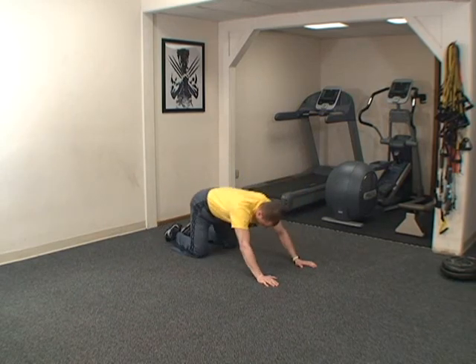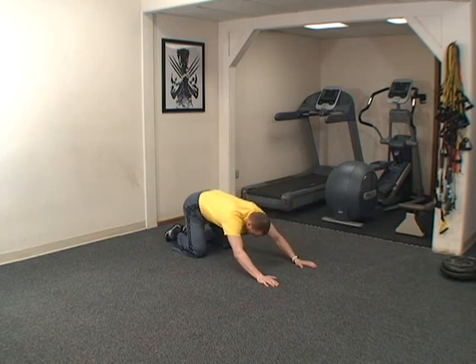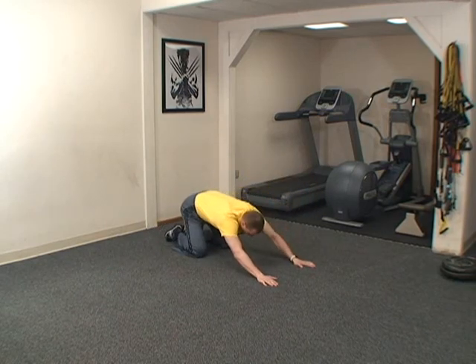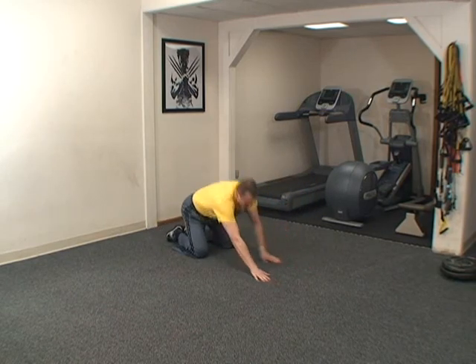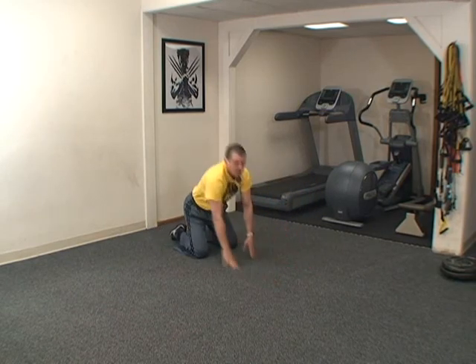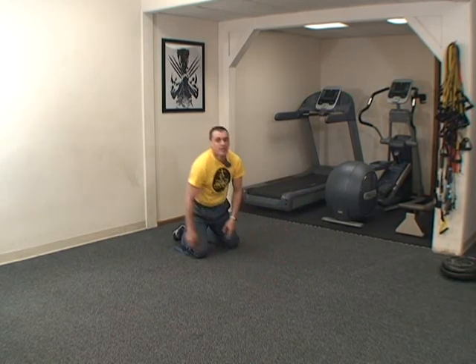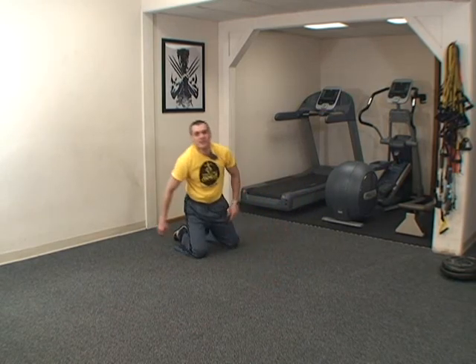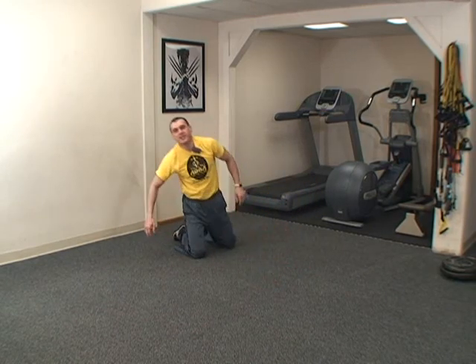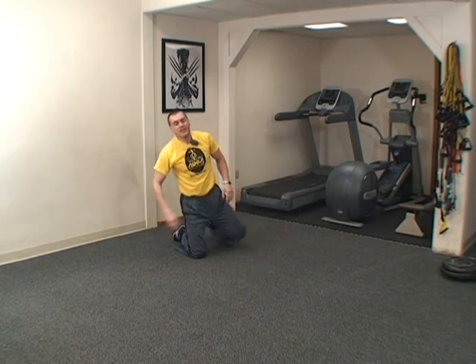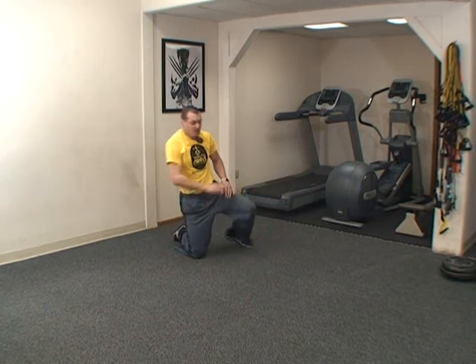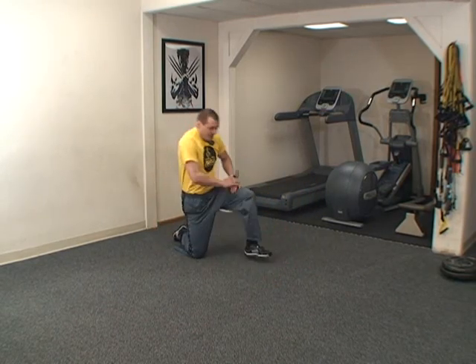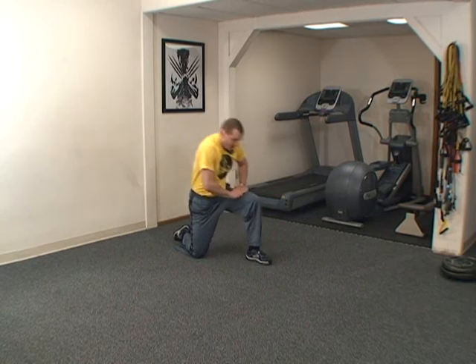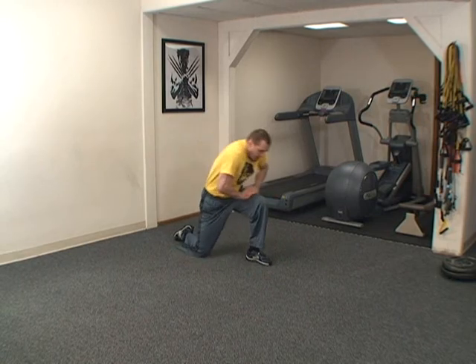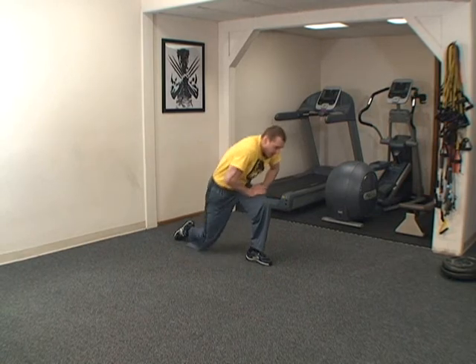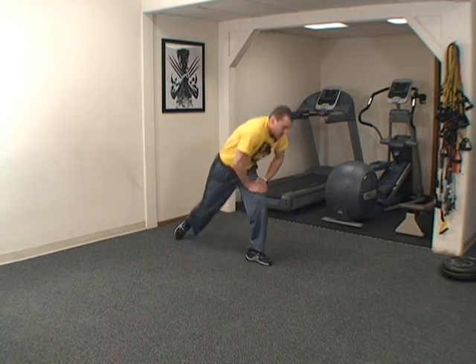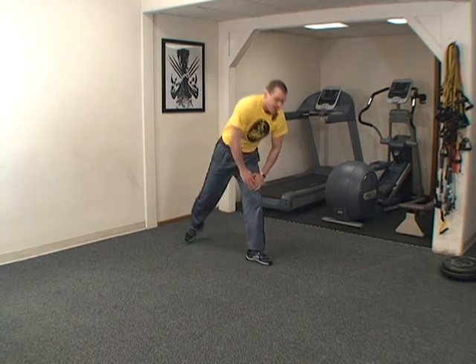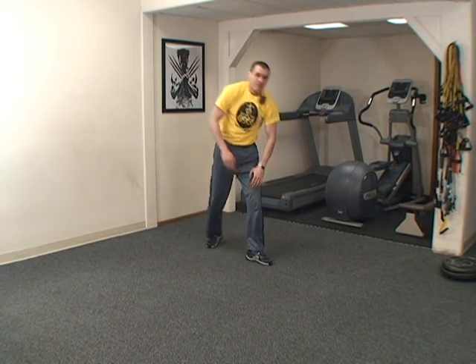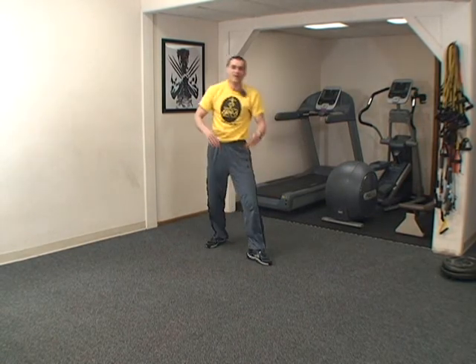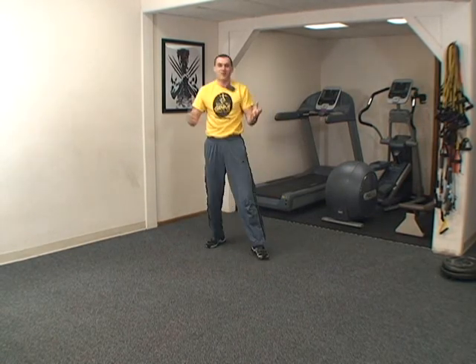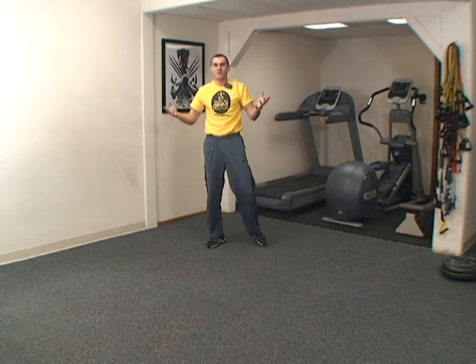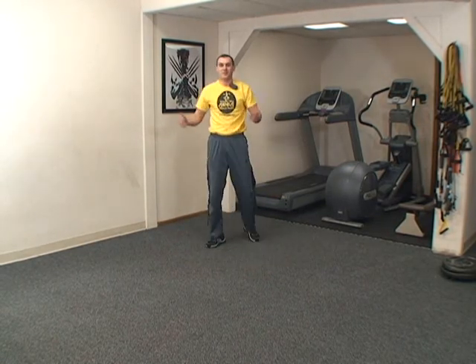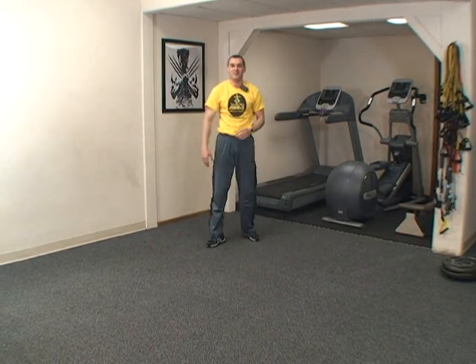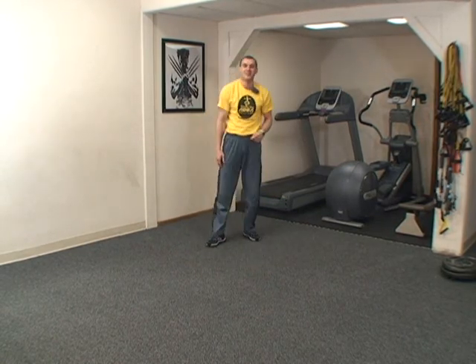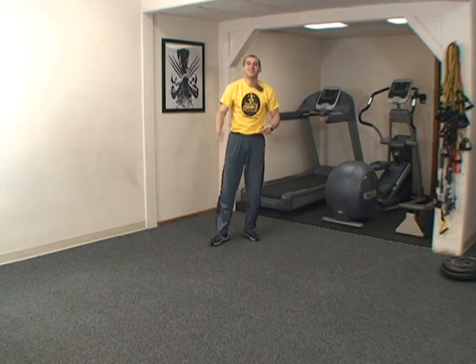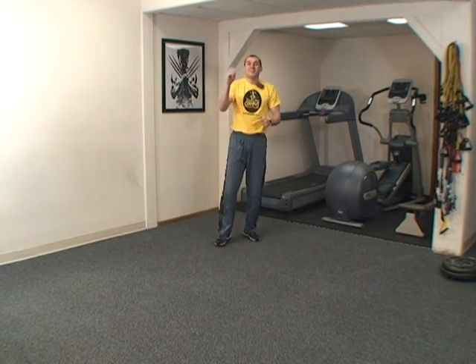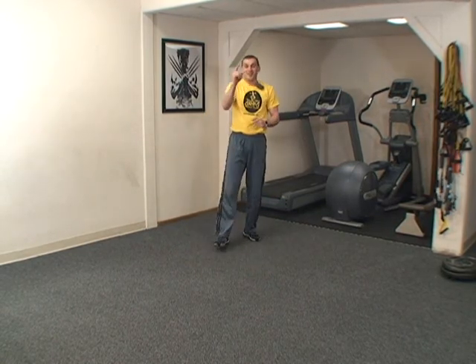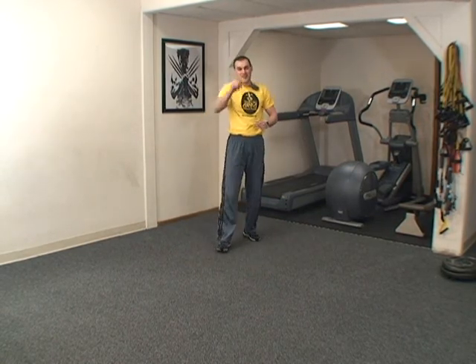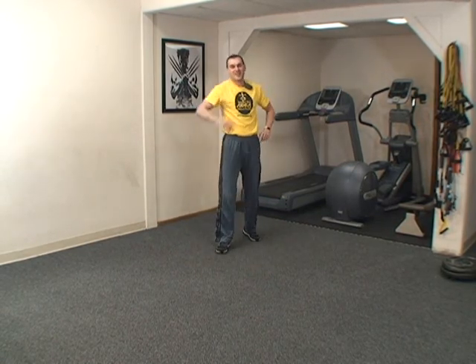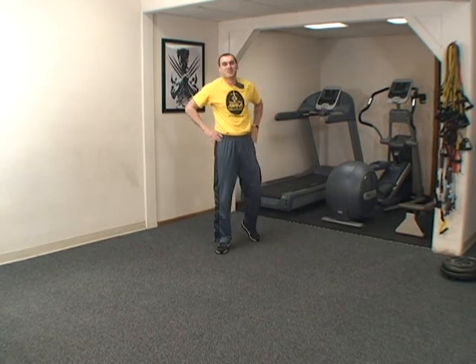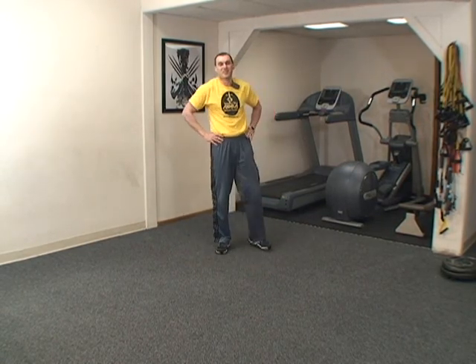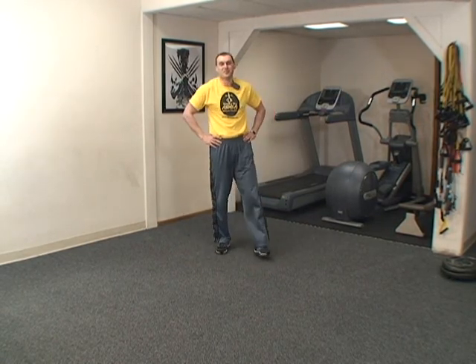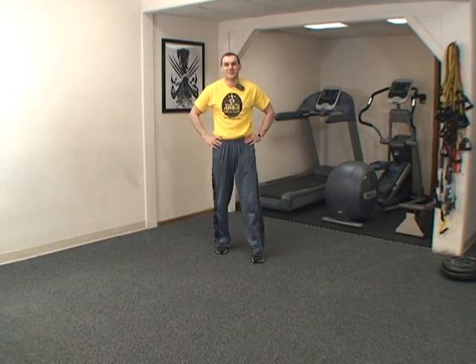Here we go. Relax. Get back up. I hope you're feeling better. Now go save the world.